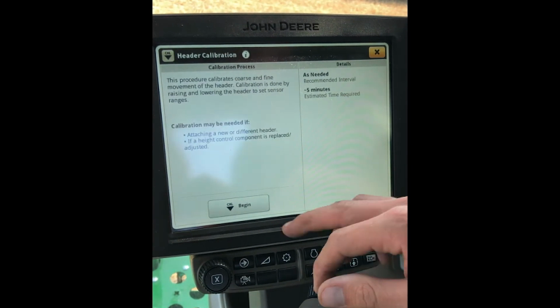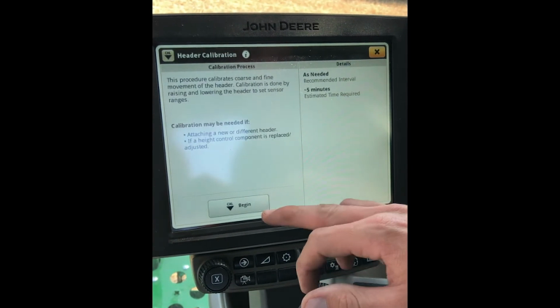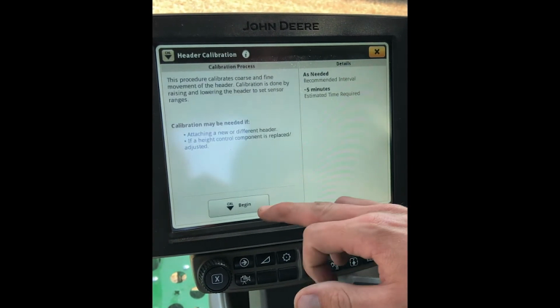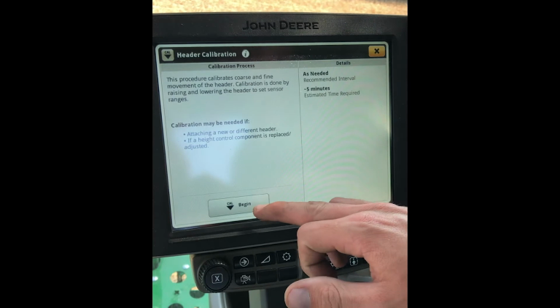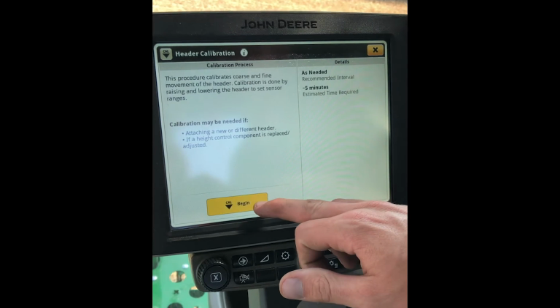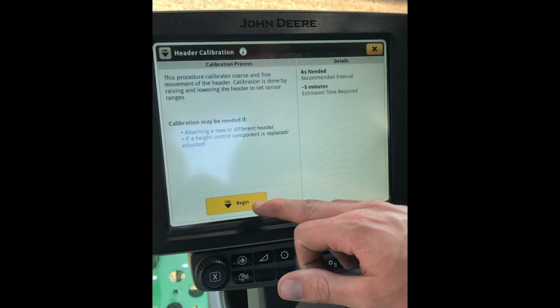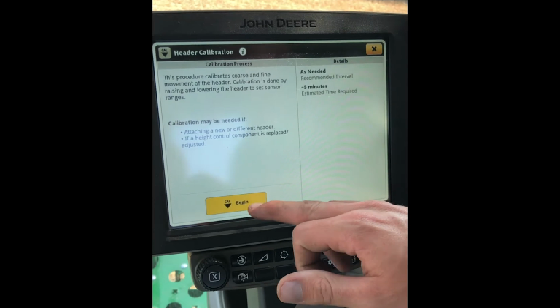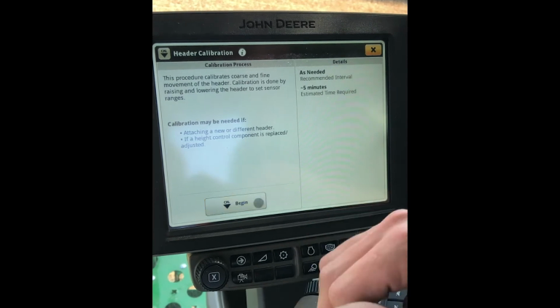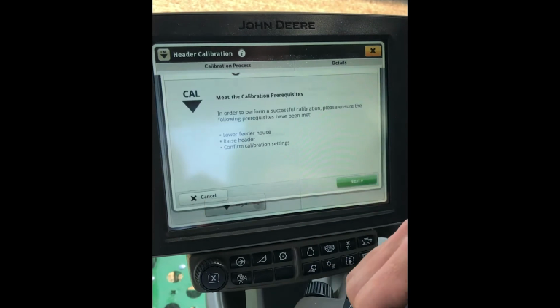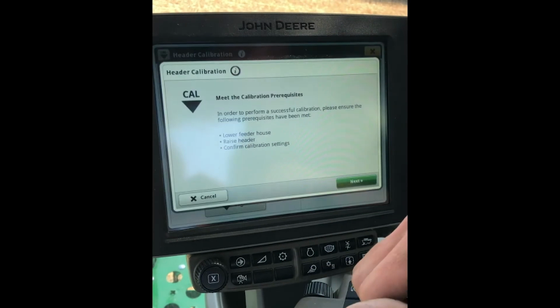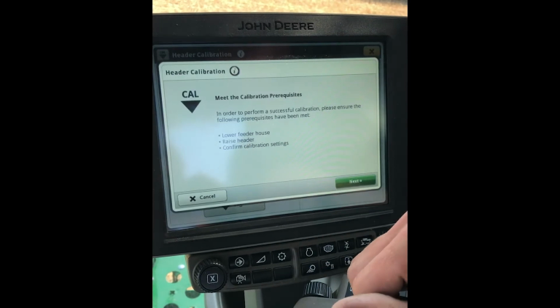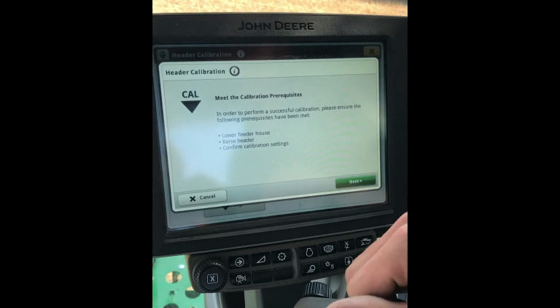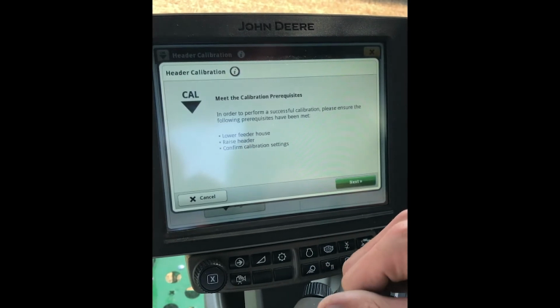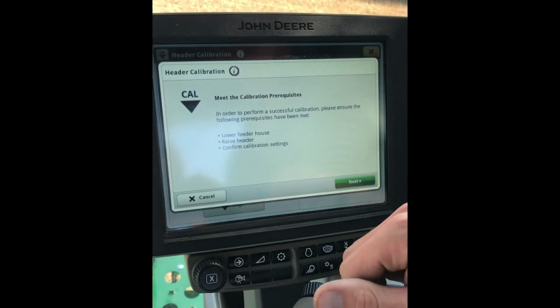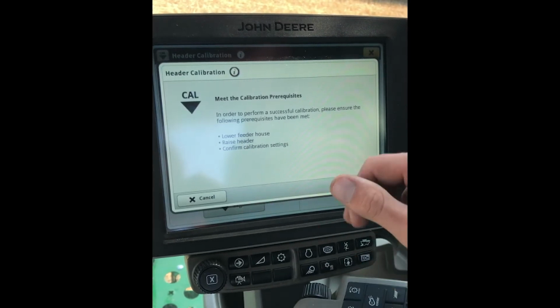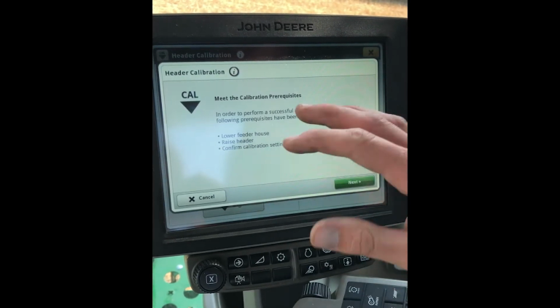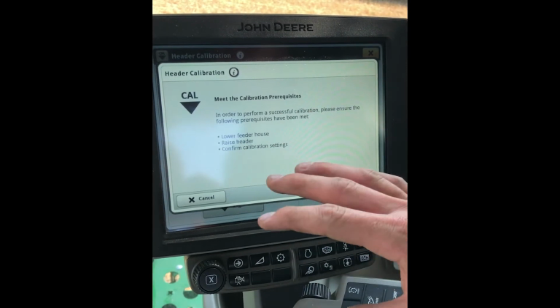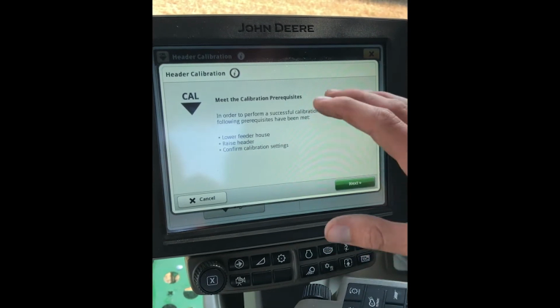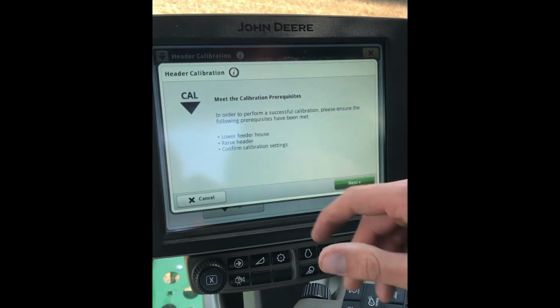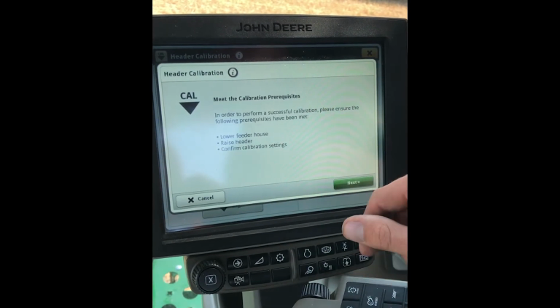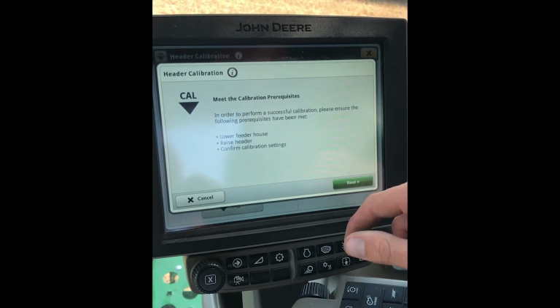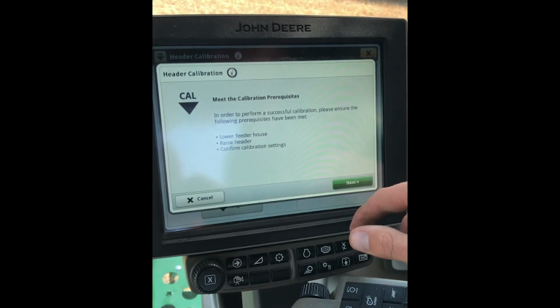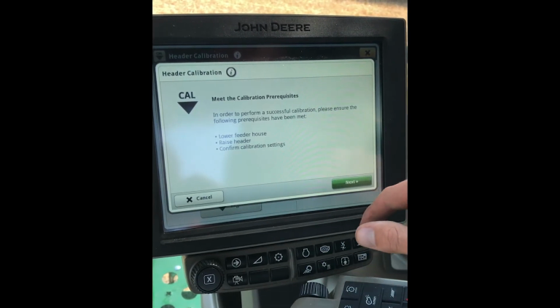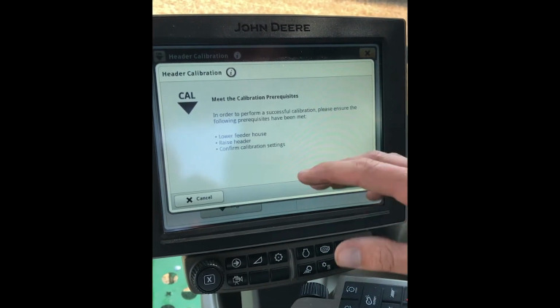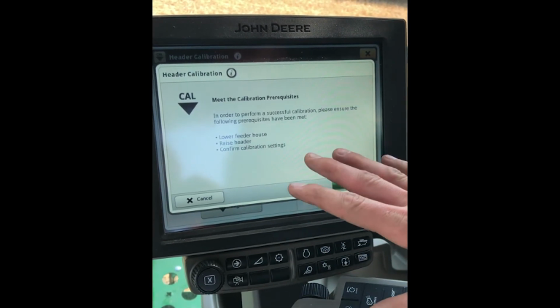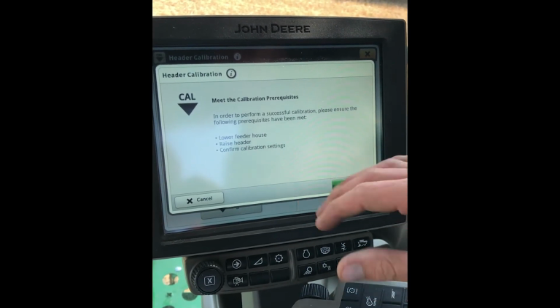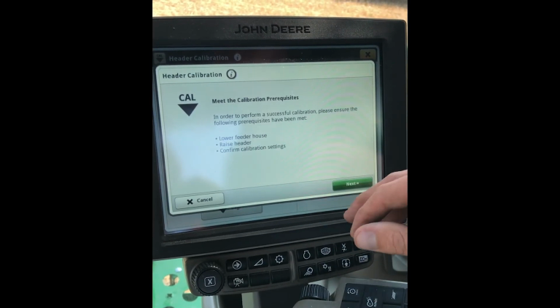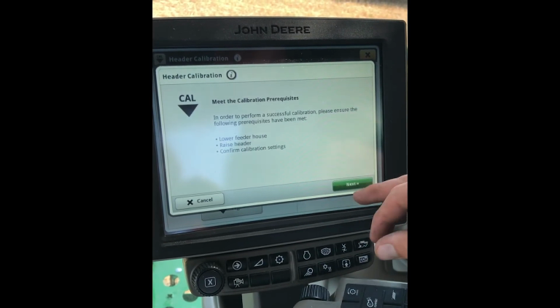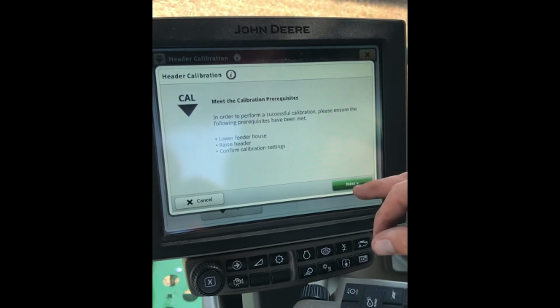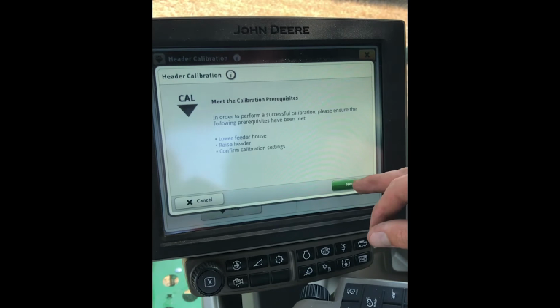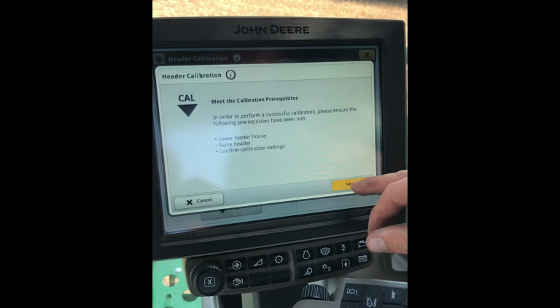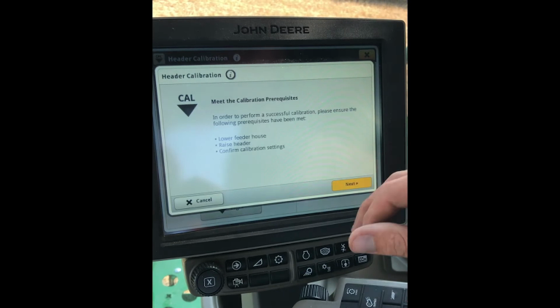Go ahead and select the begin button in the bottom. It will give you a little prerequisites — make sure you have all those done. Click next.